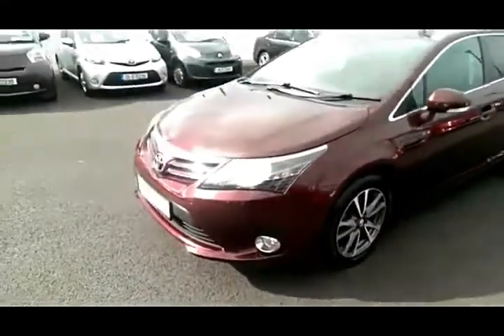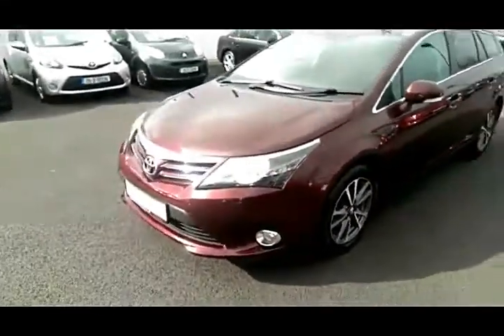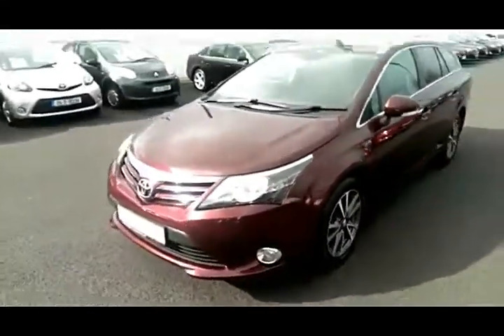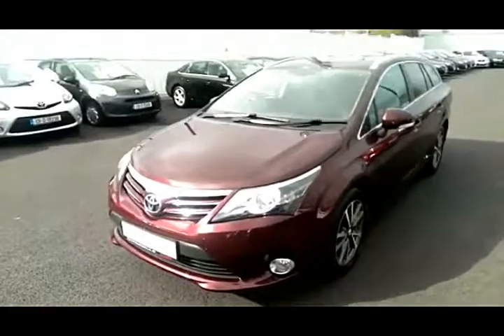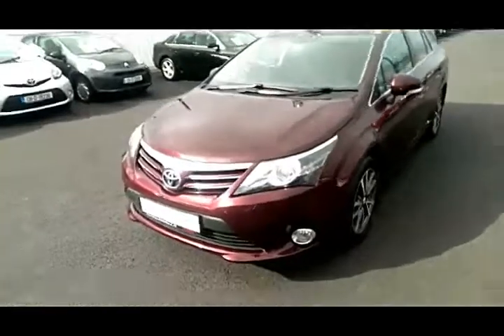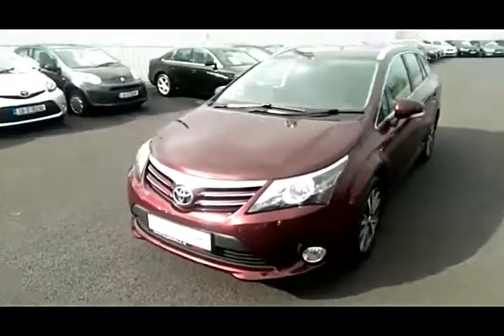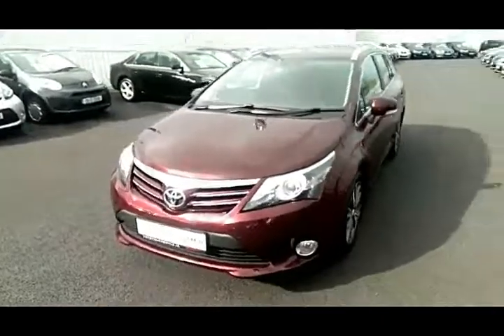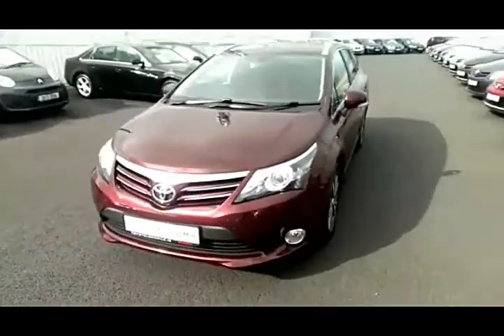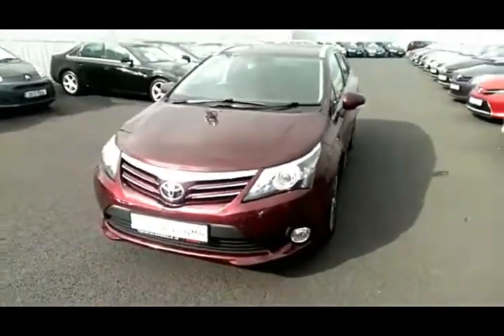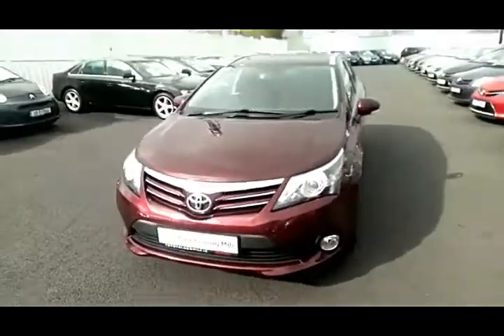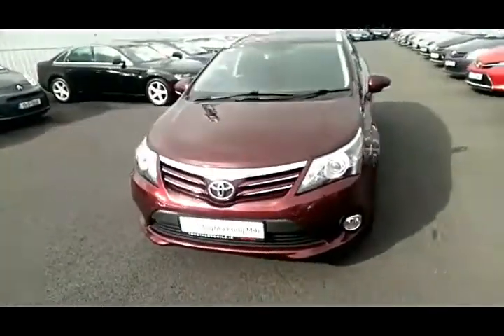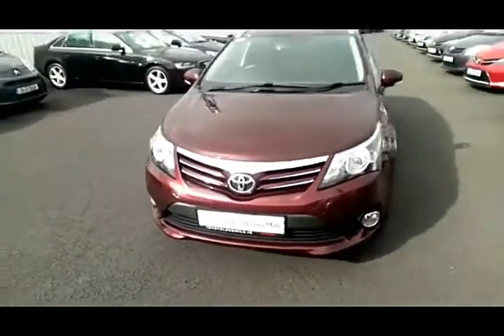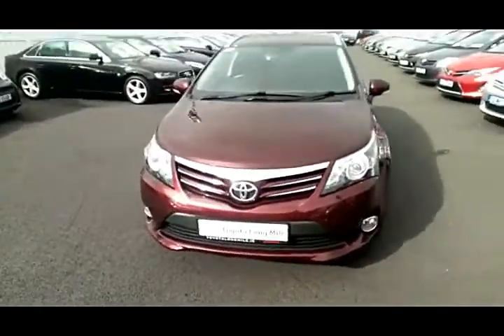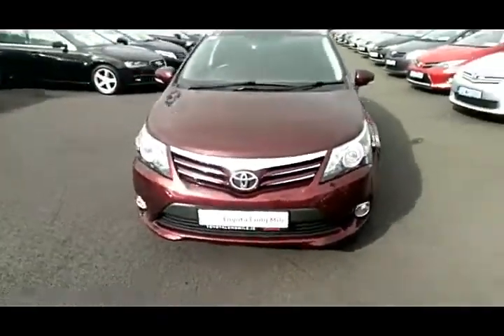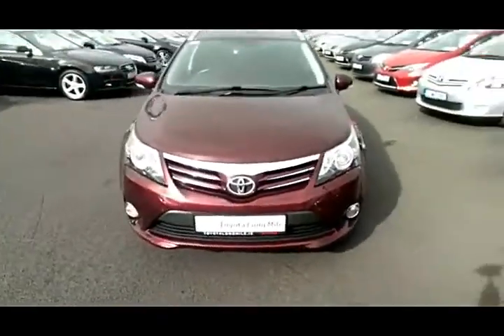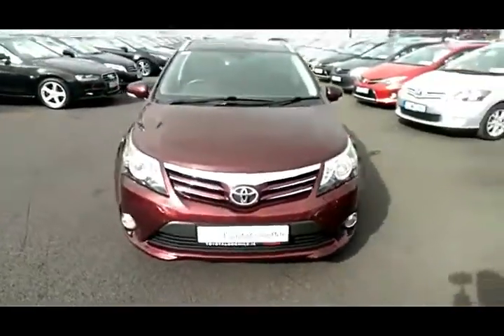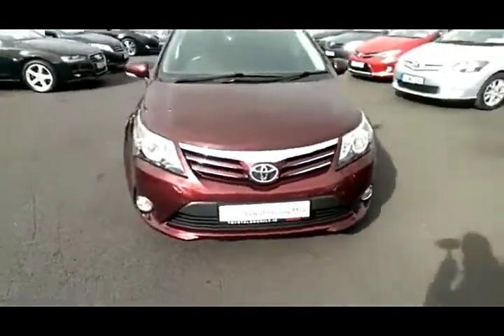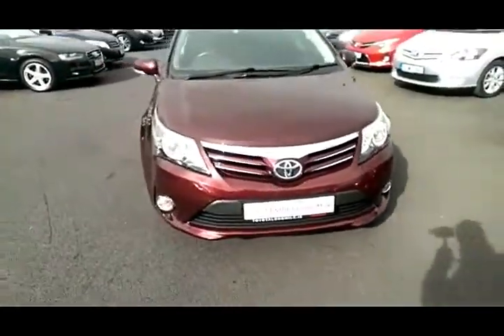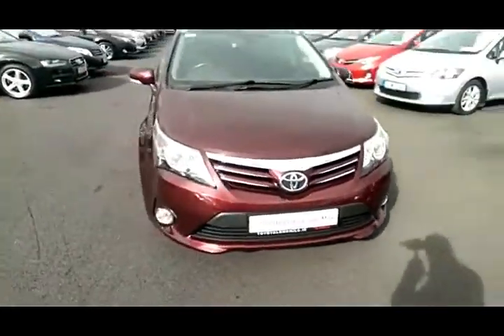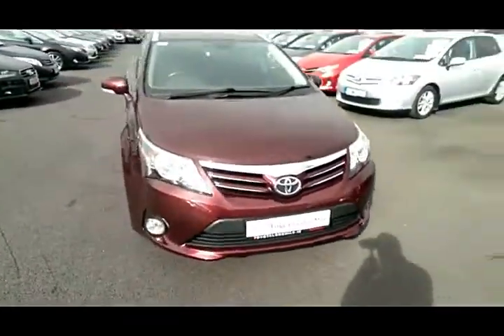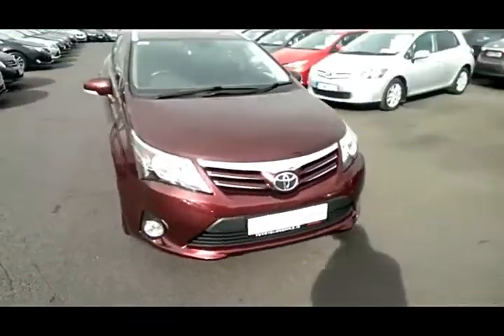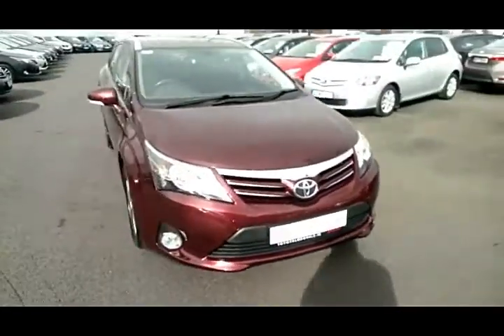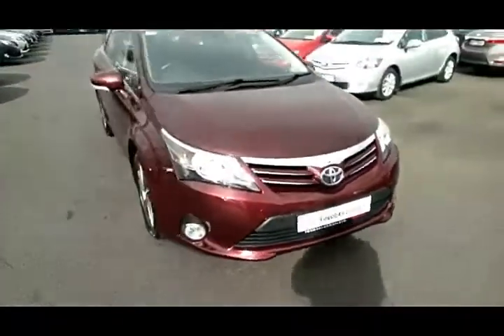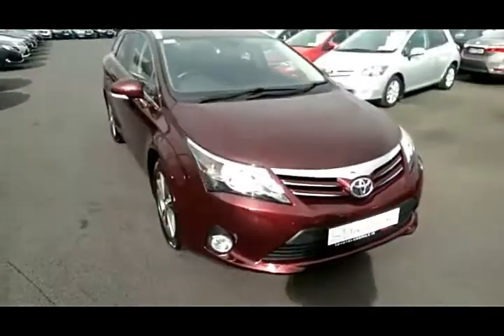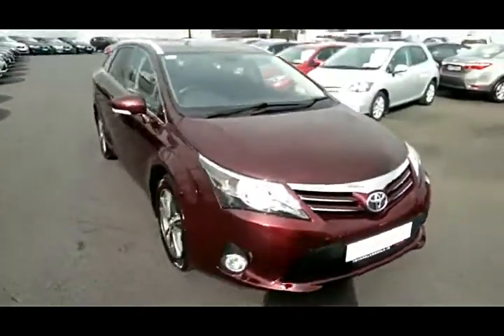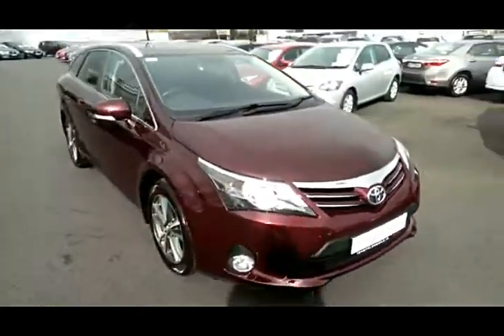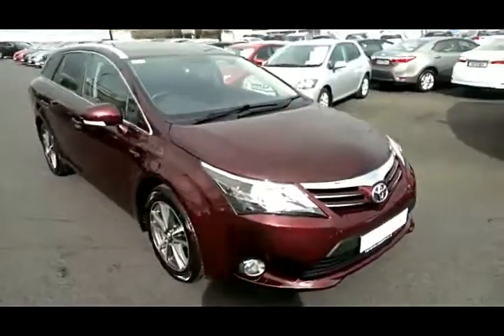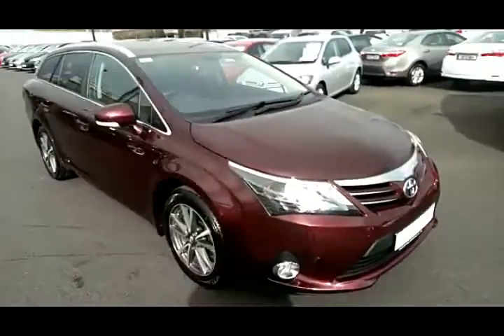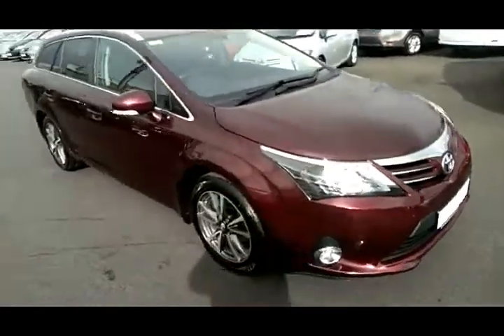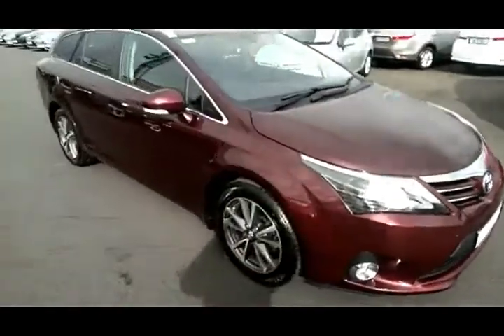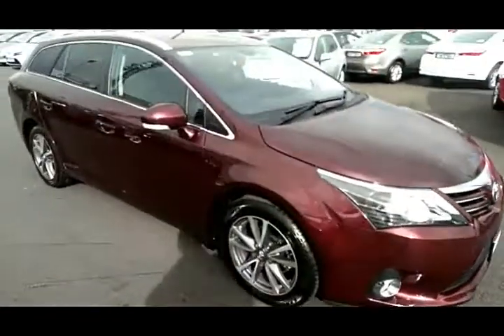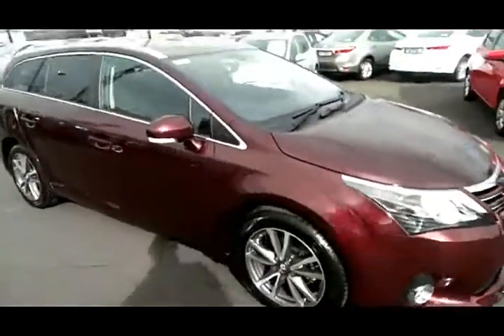This car has the added benefit of low tax. I'll look inside the cockpit now.